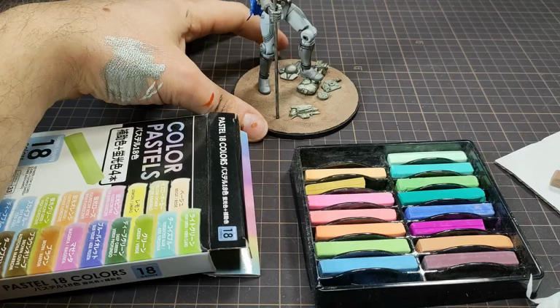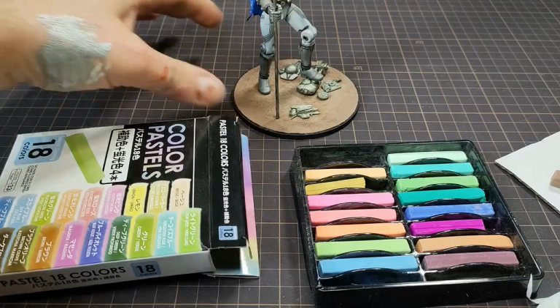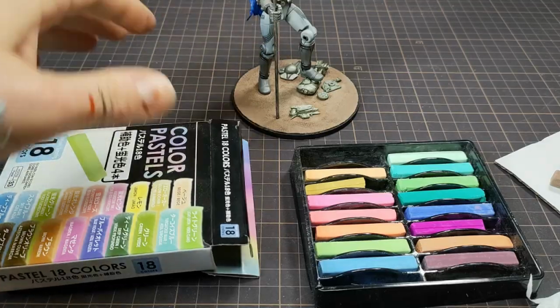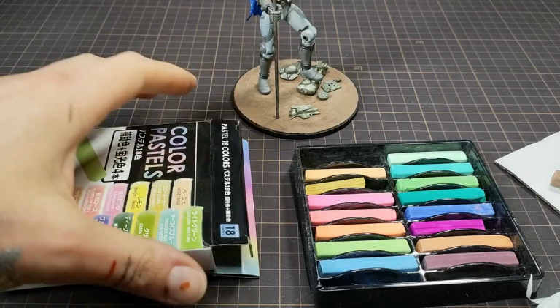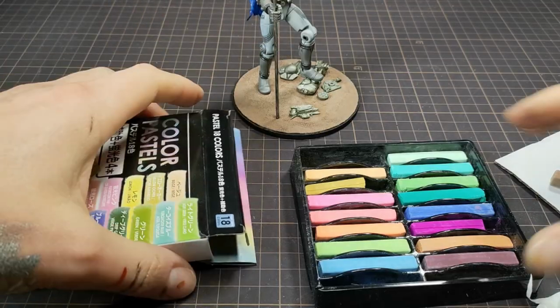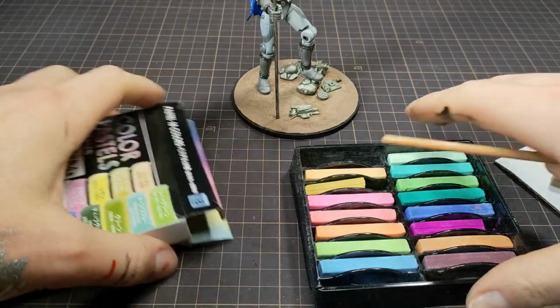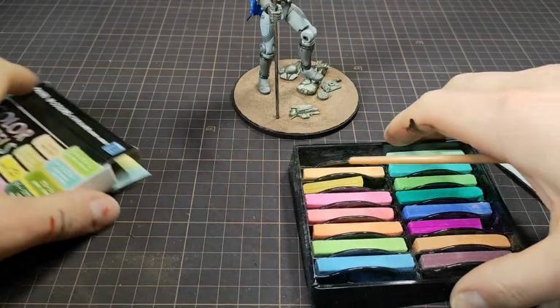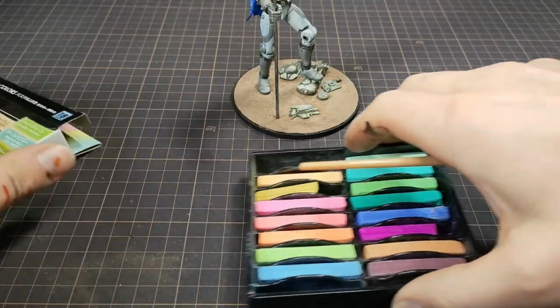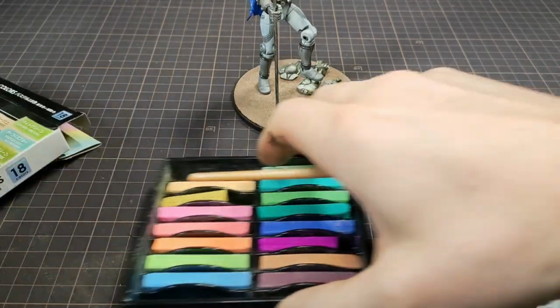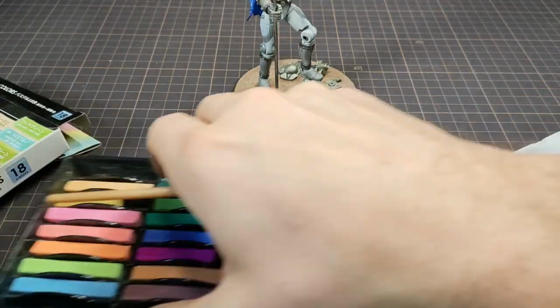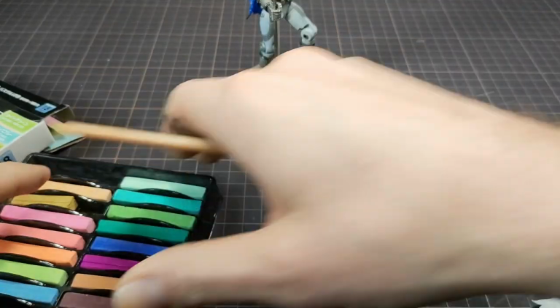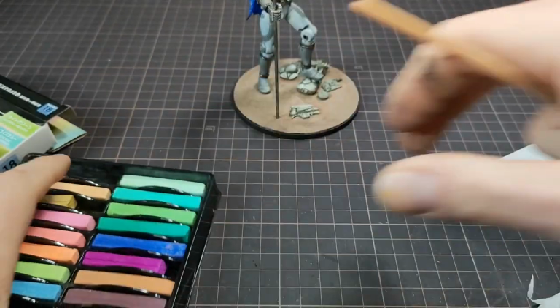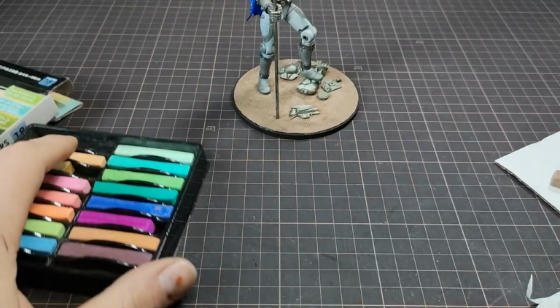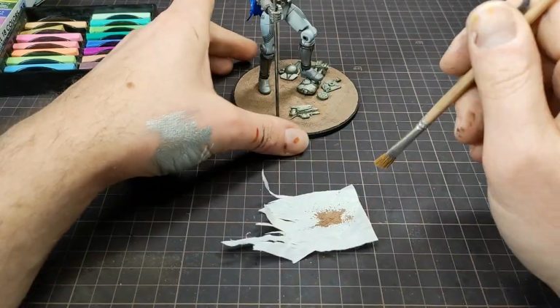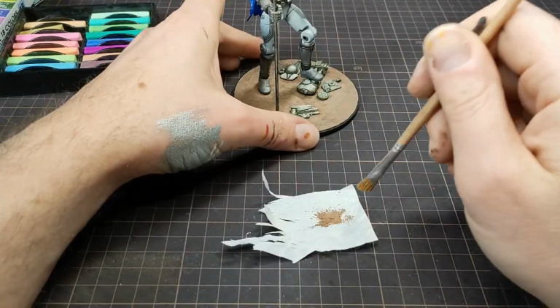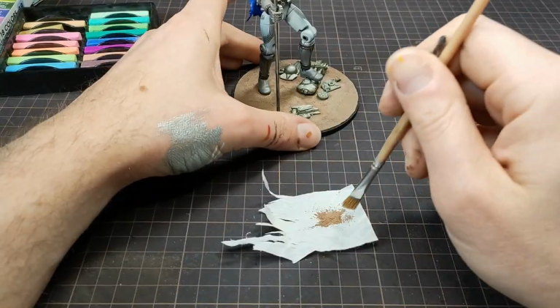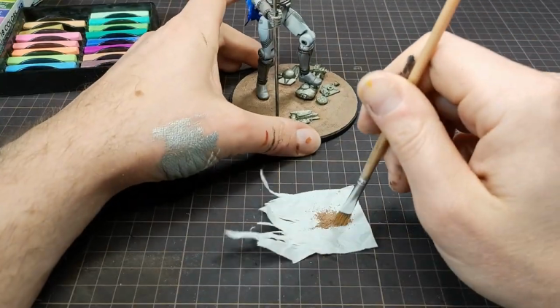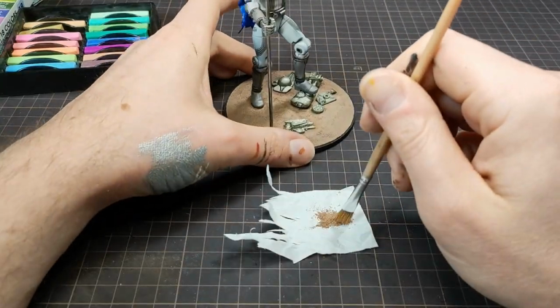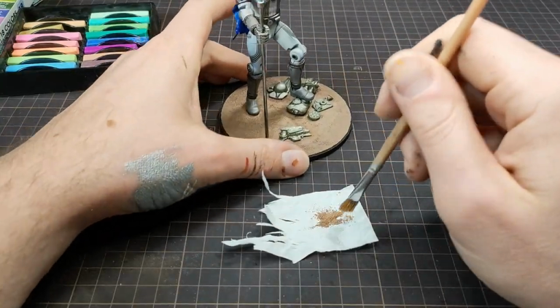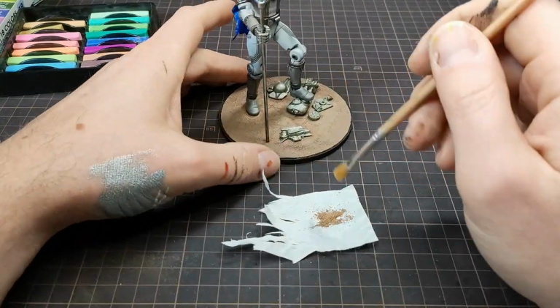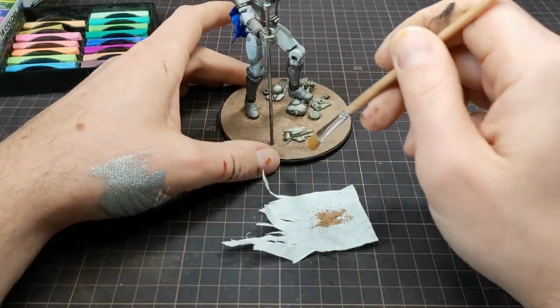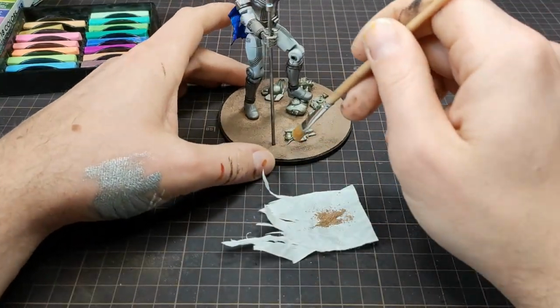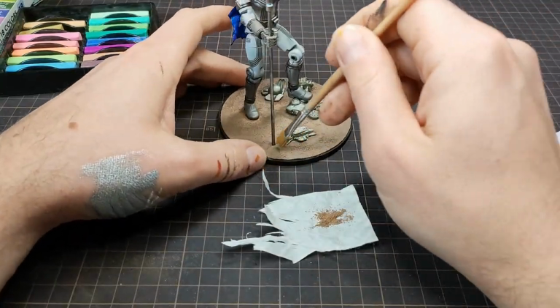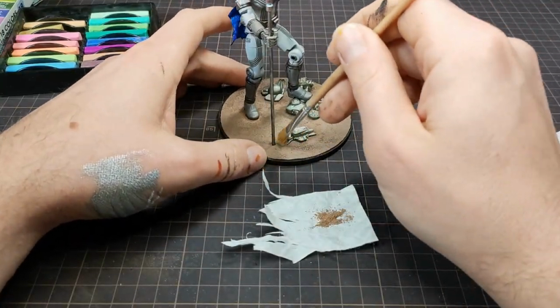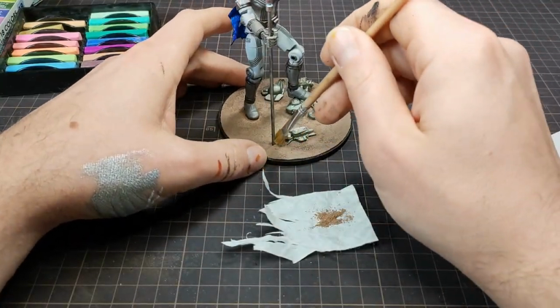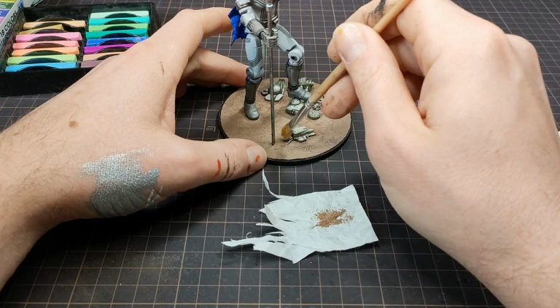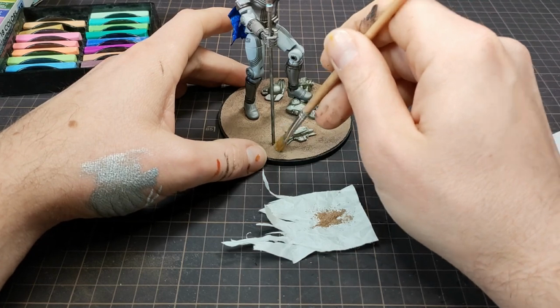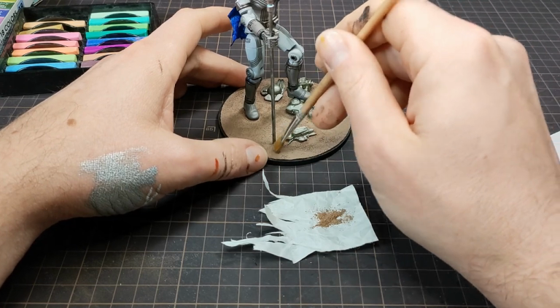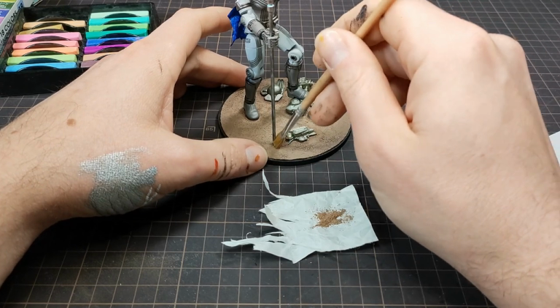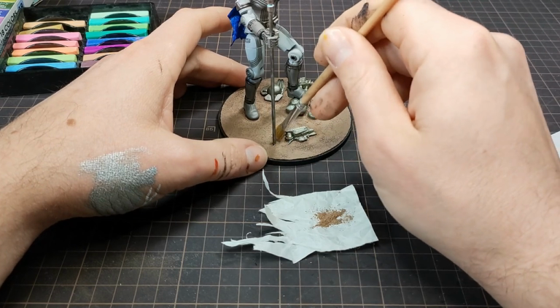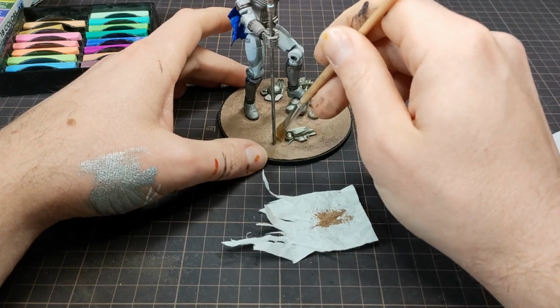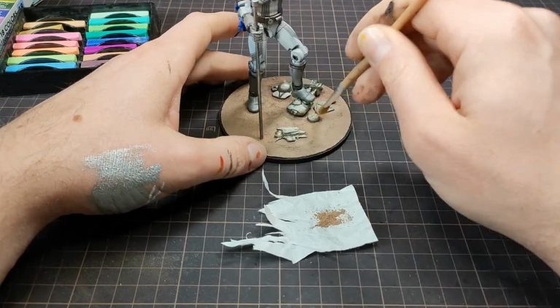Using some crushed pastel from the dollar store, I added dust to mesh it all together.